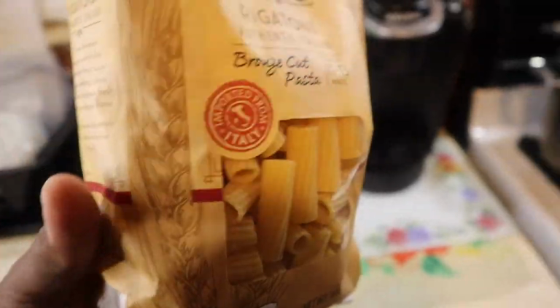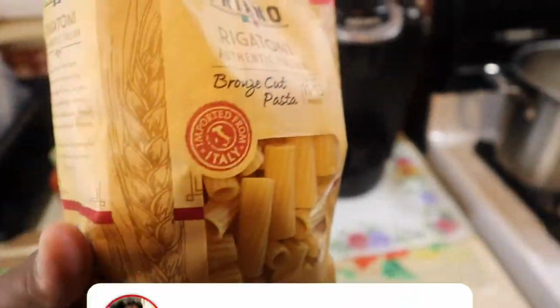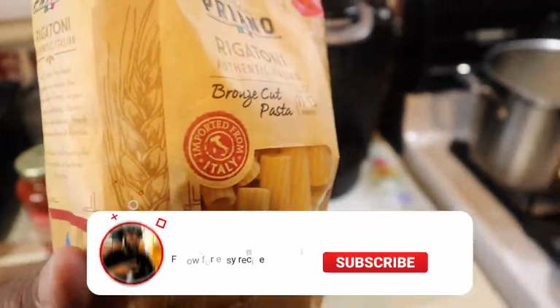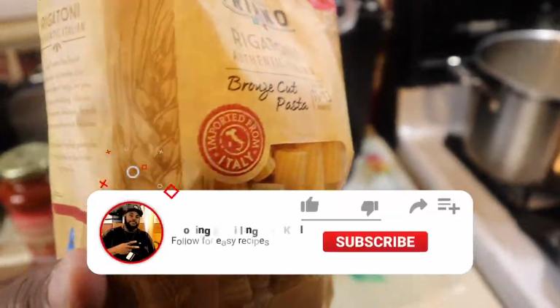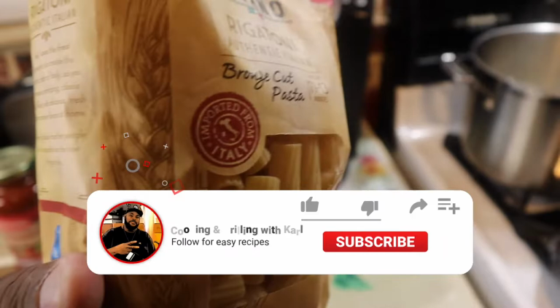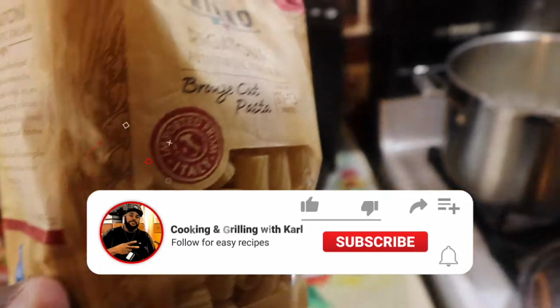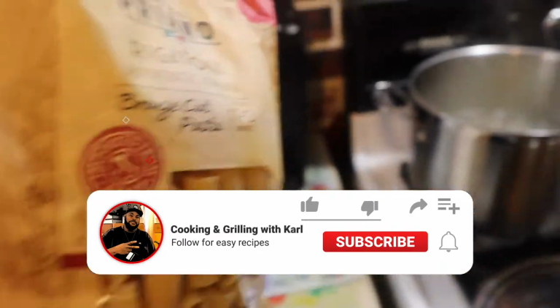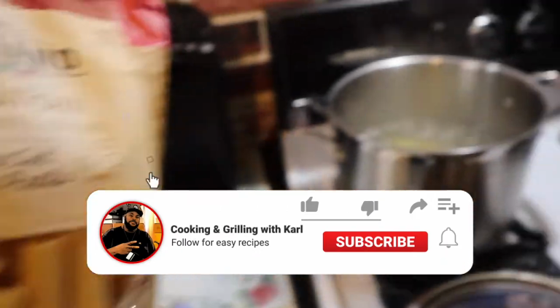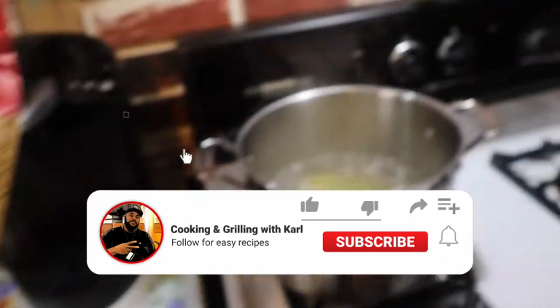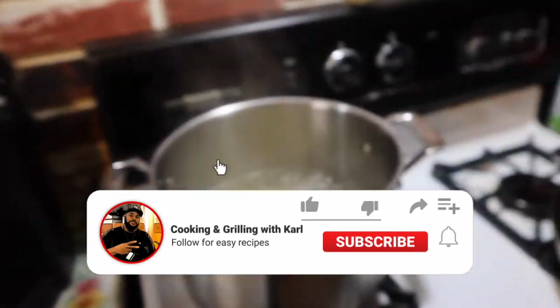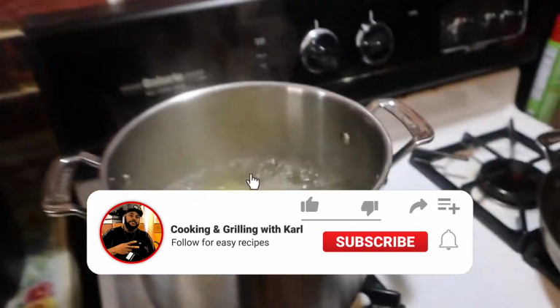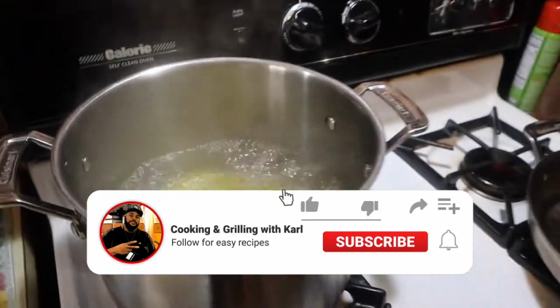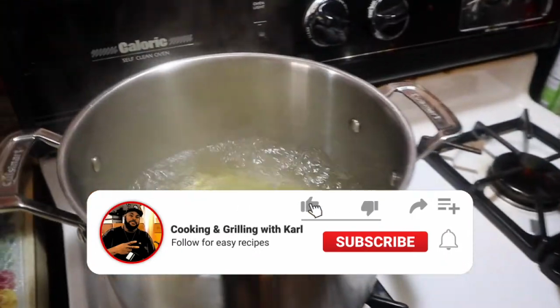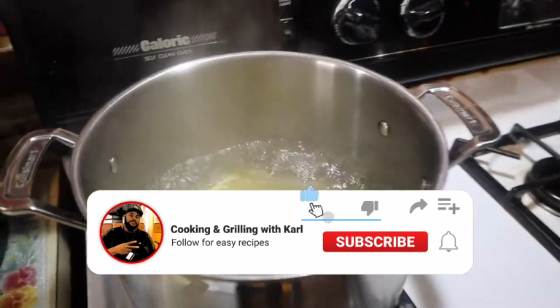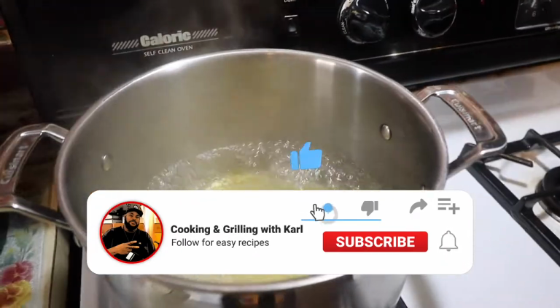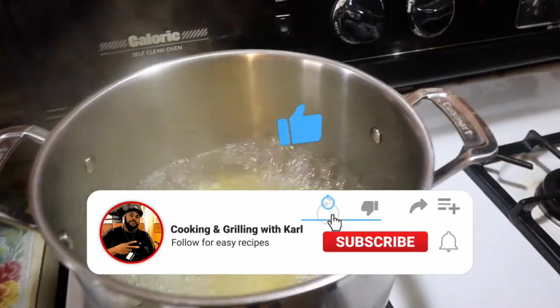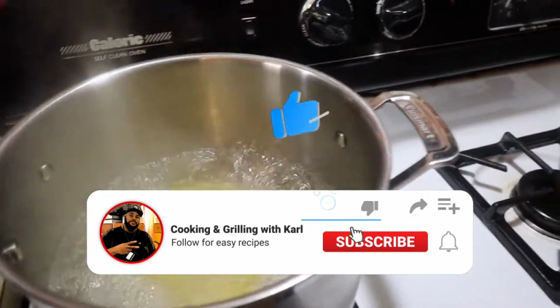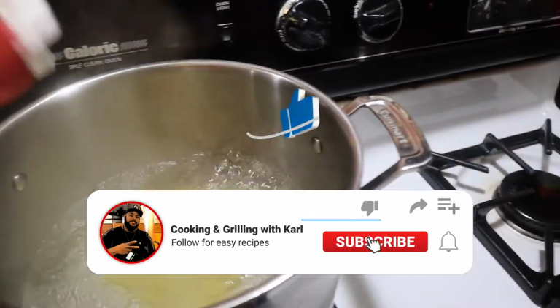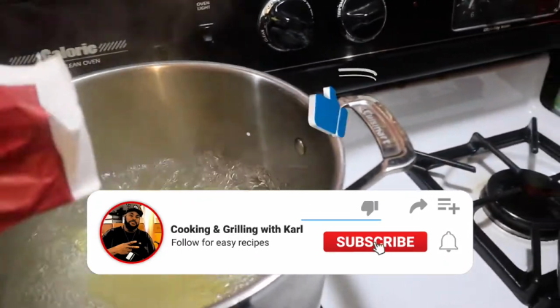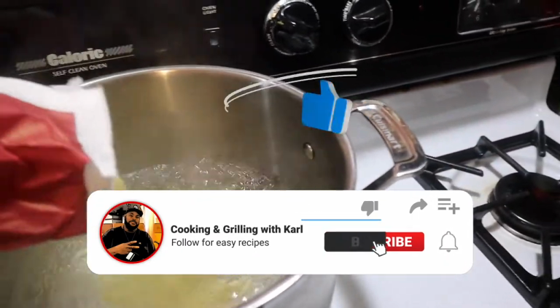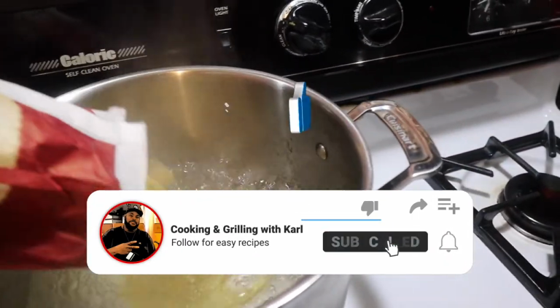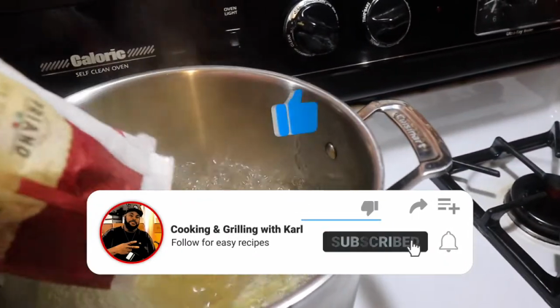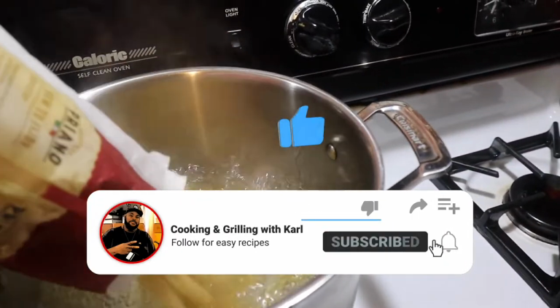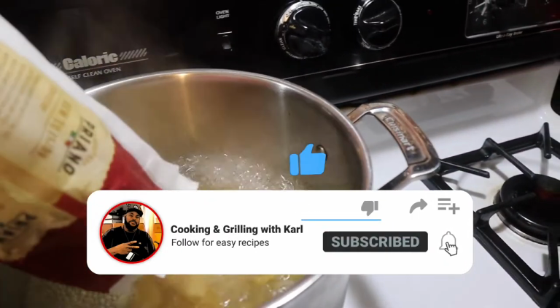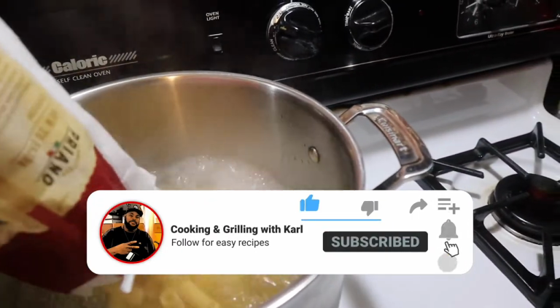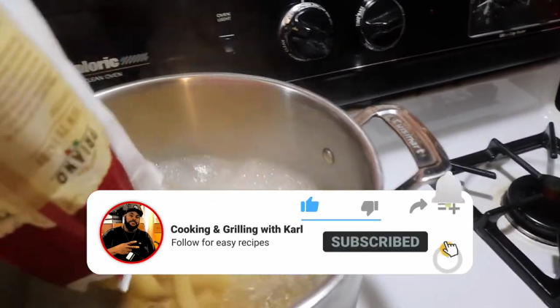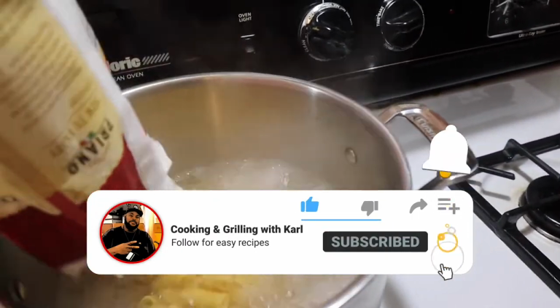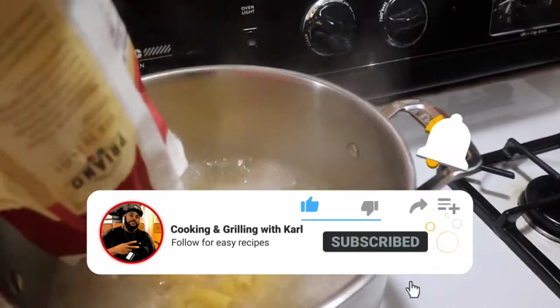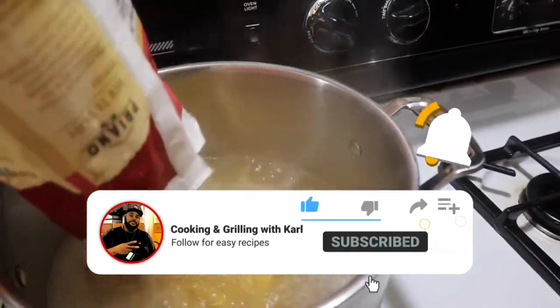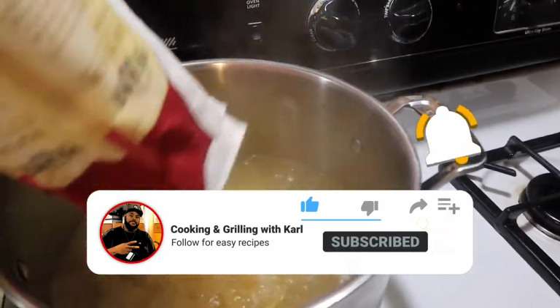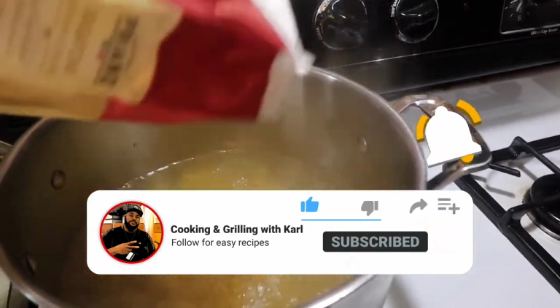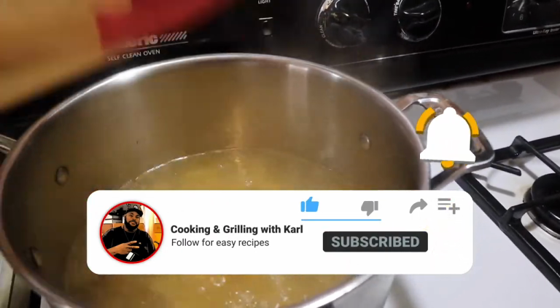The first thing you're going to do is put your pasta into salted boiling water and cook your pasta.